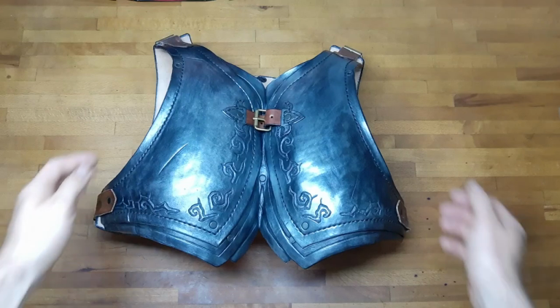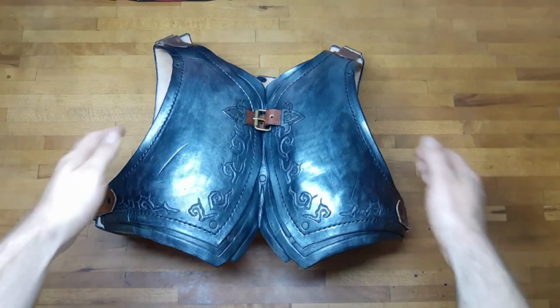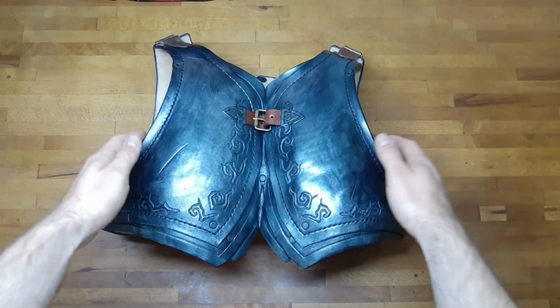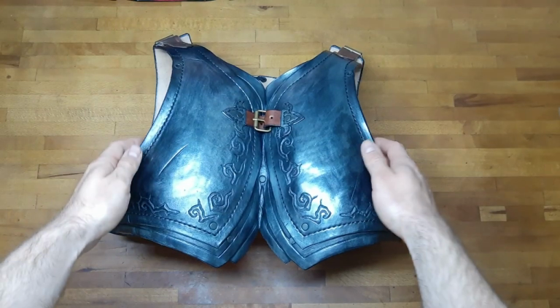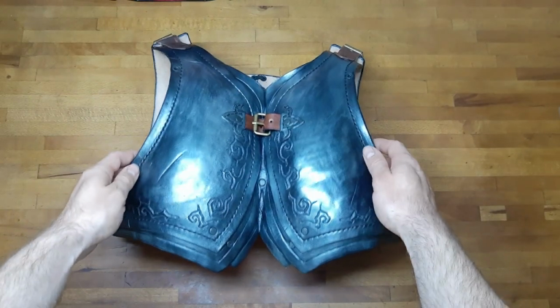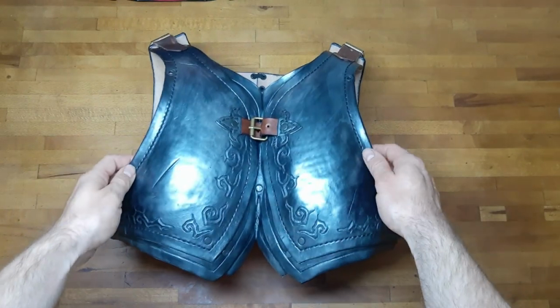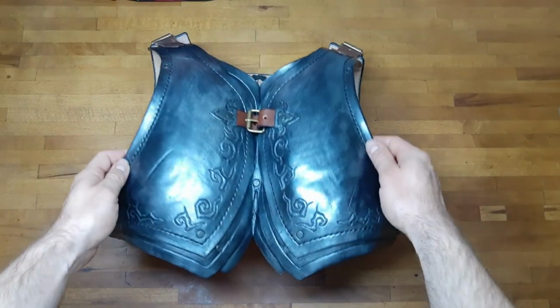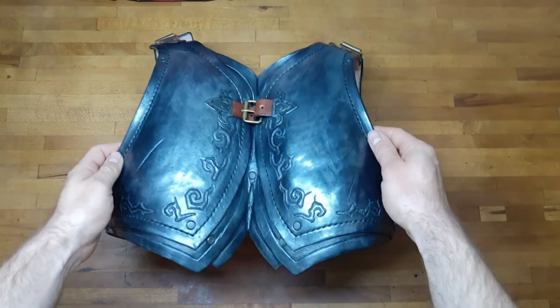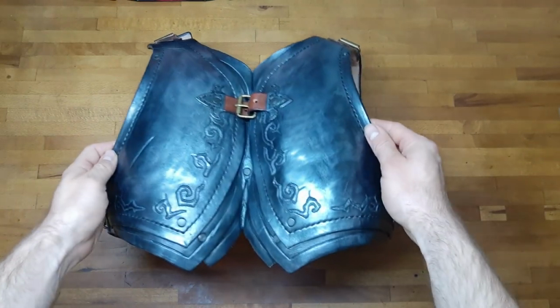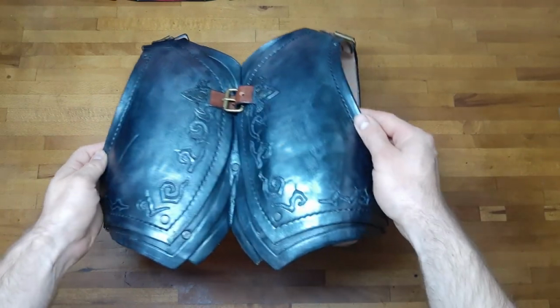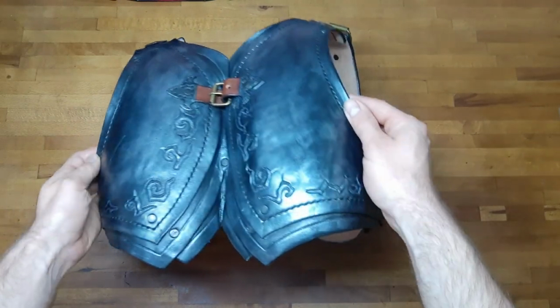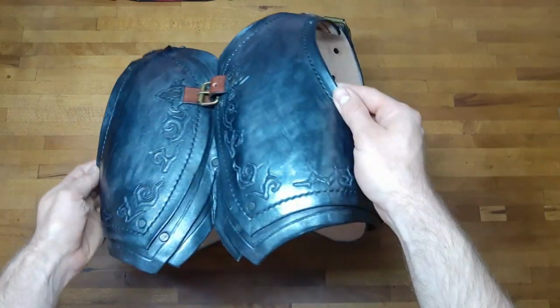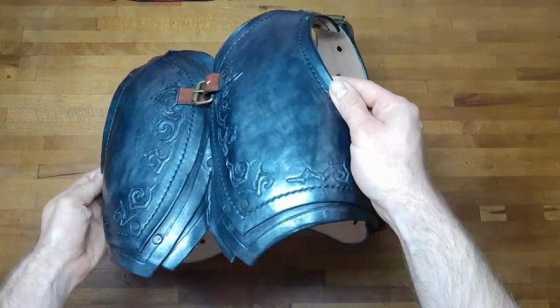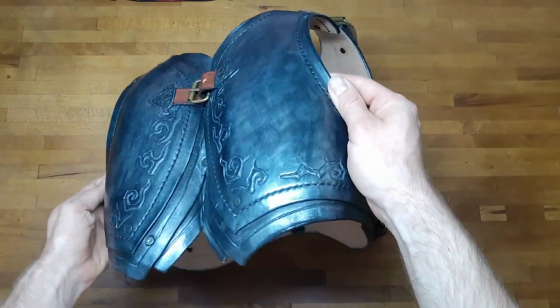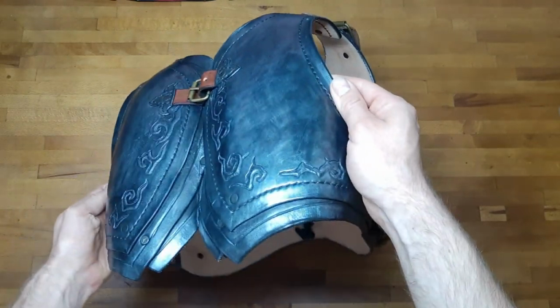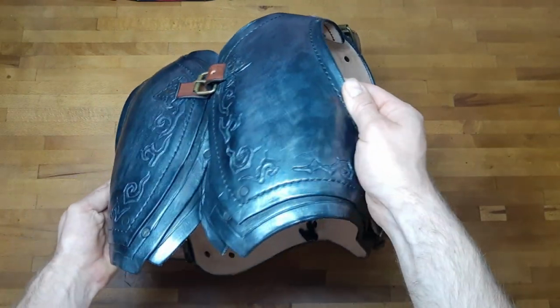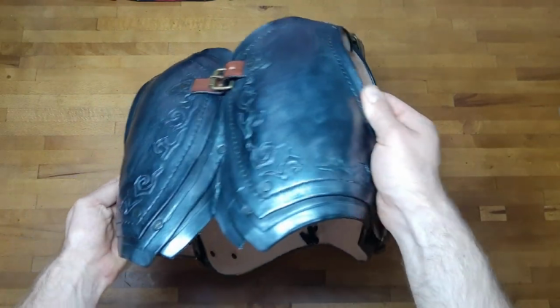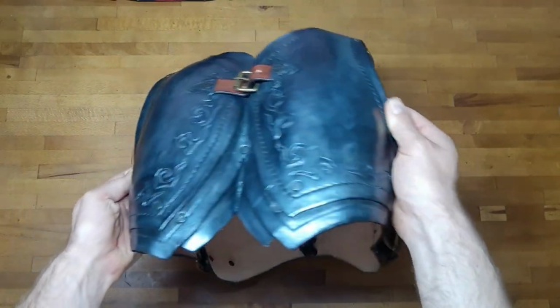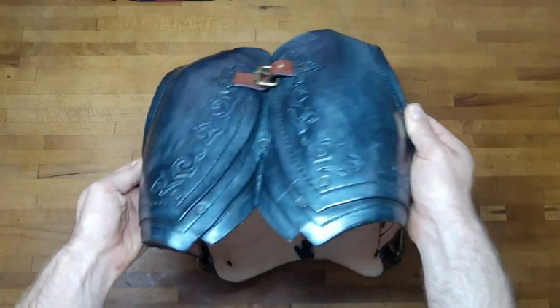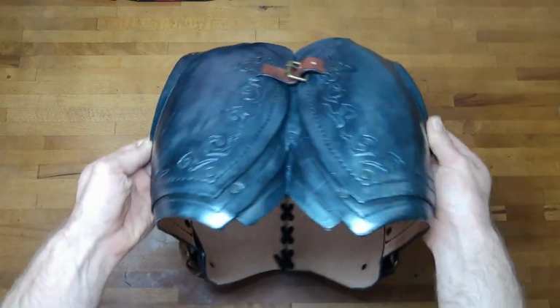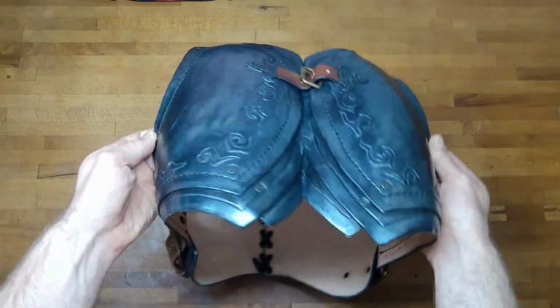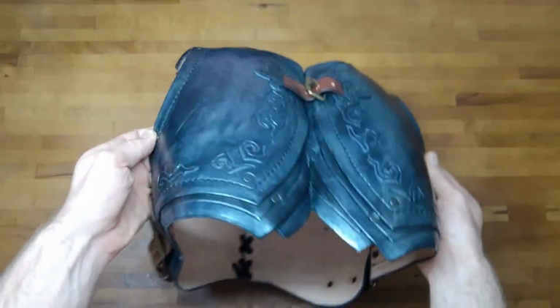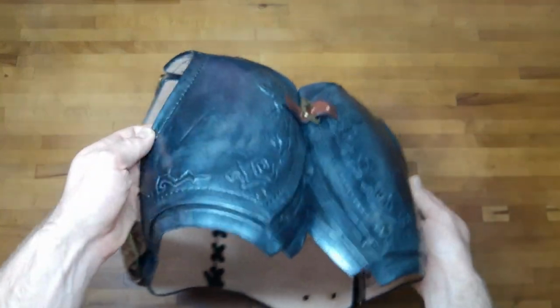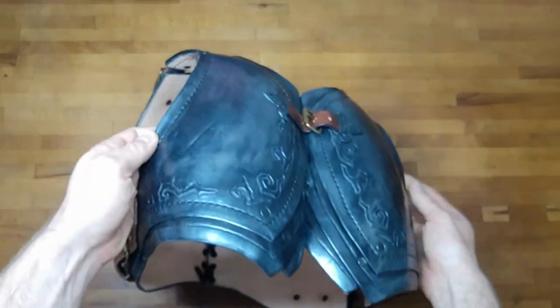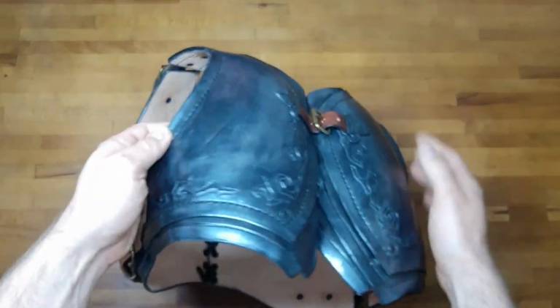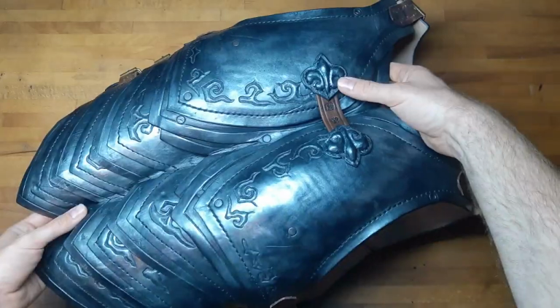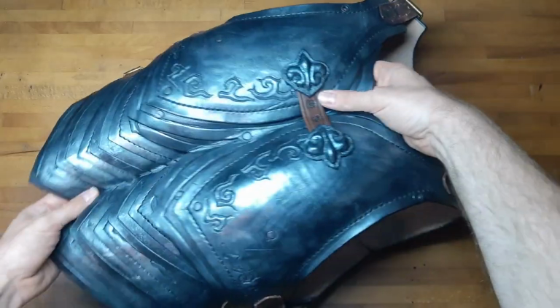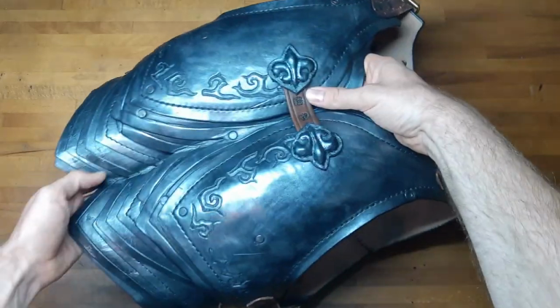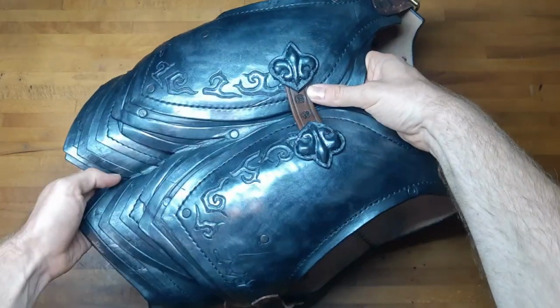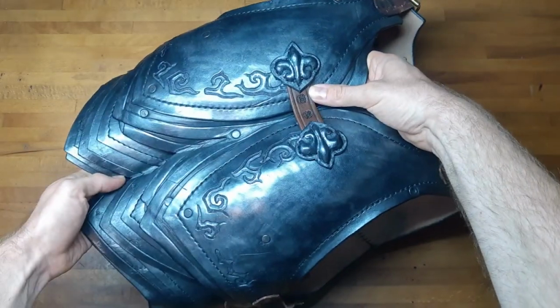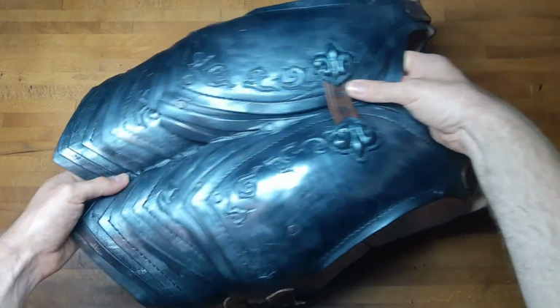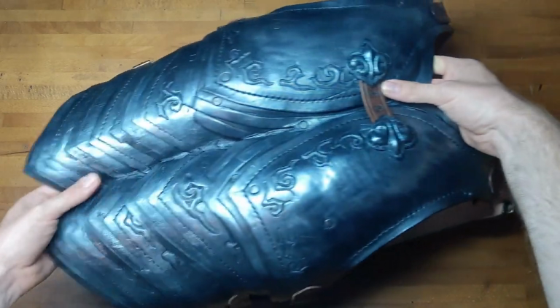Hey there, this is Nils Beardwood and today I want to show you how I upgrade this chest armor to this one.